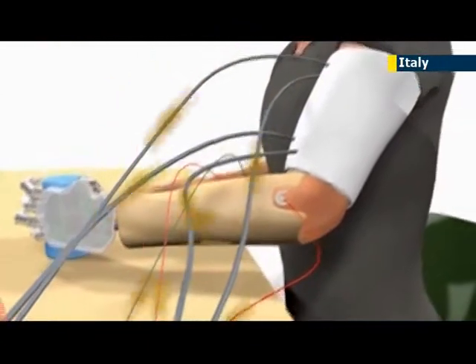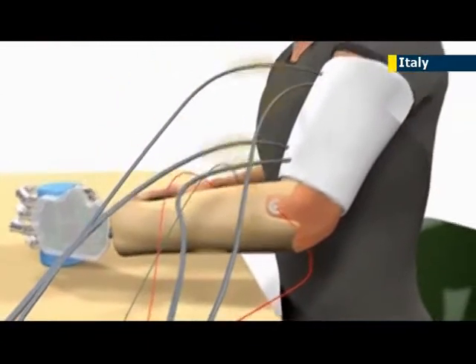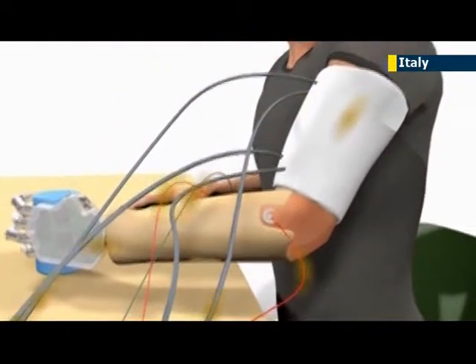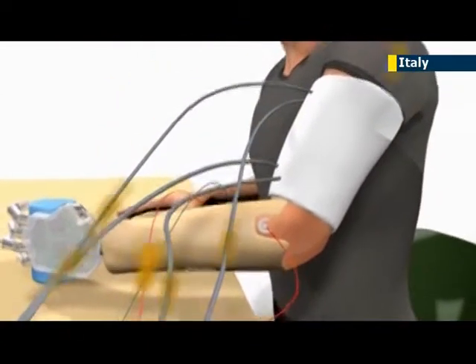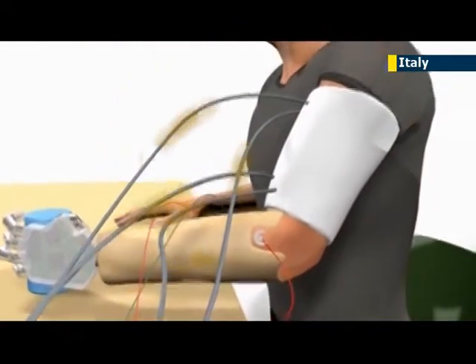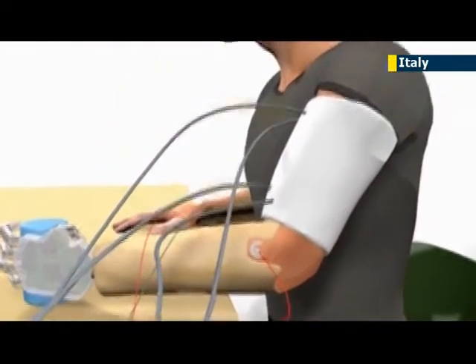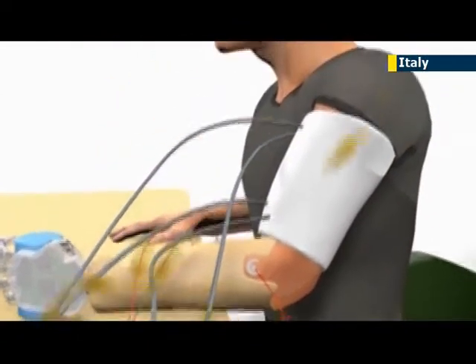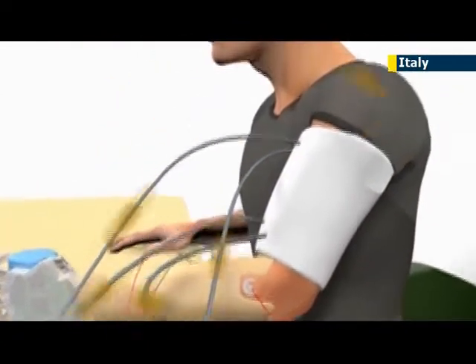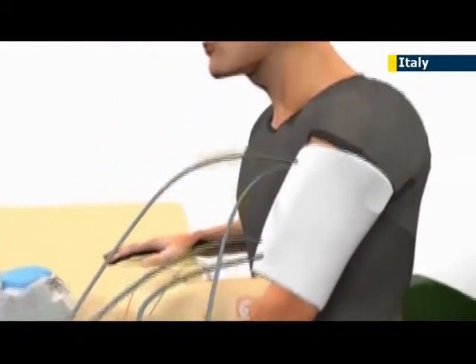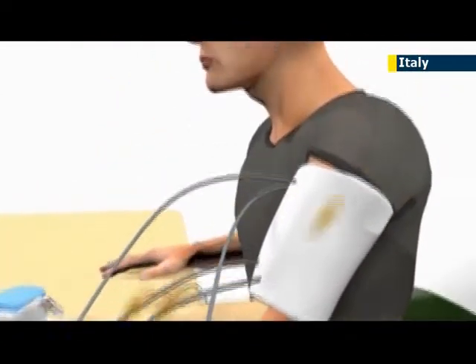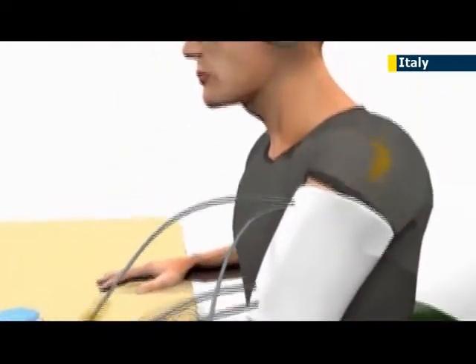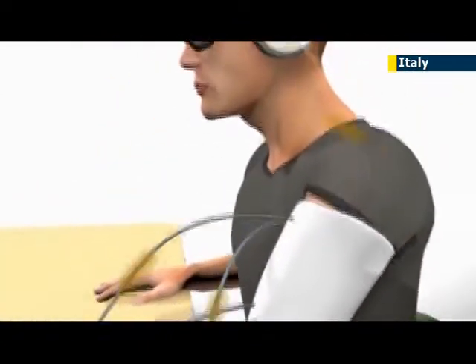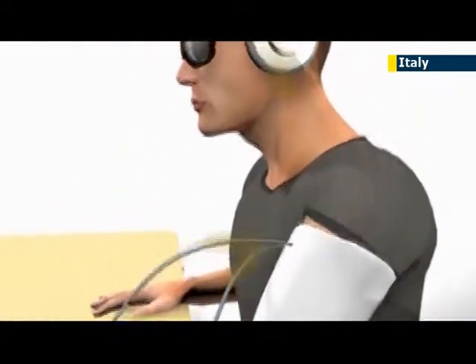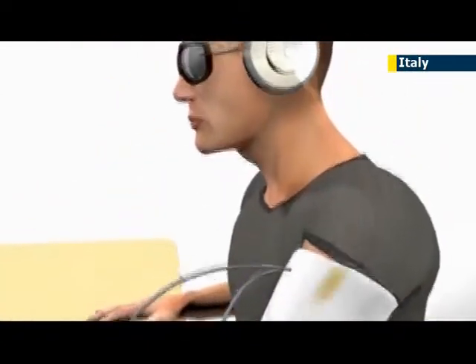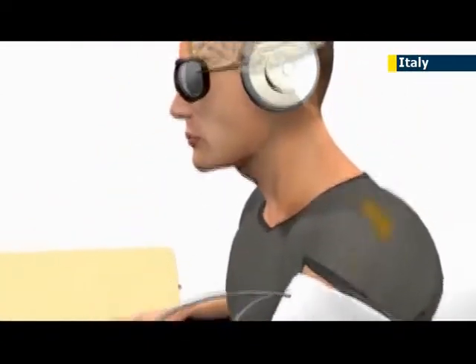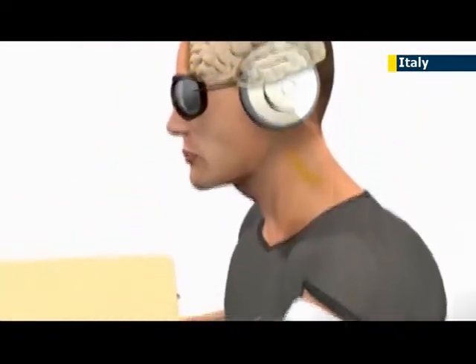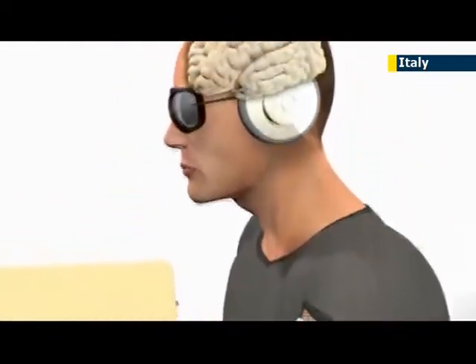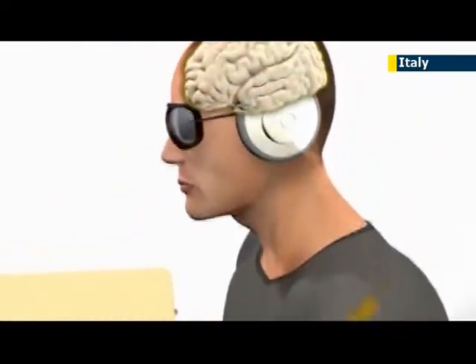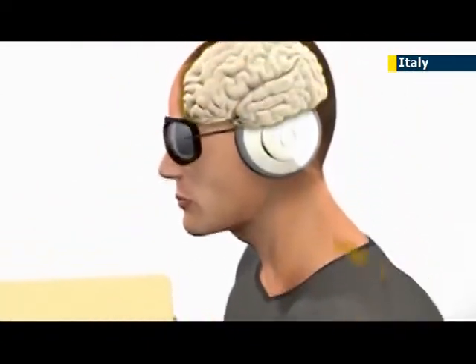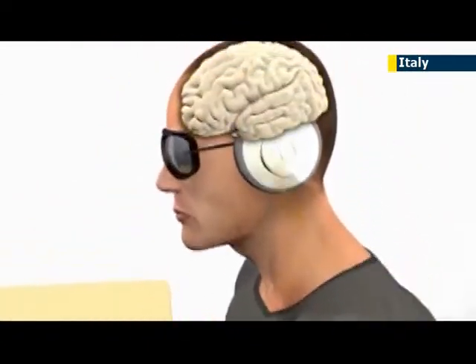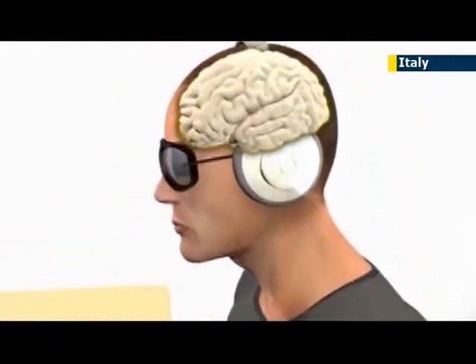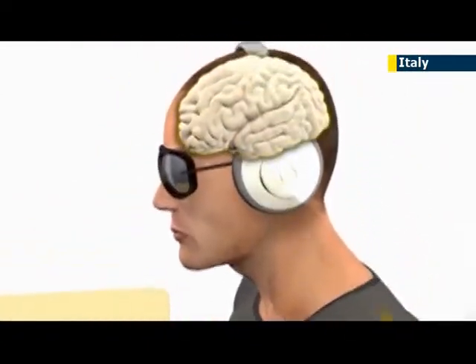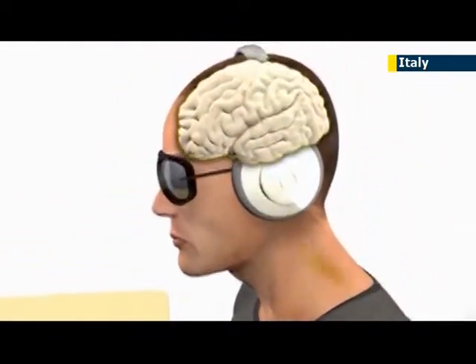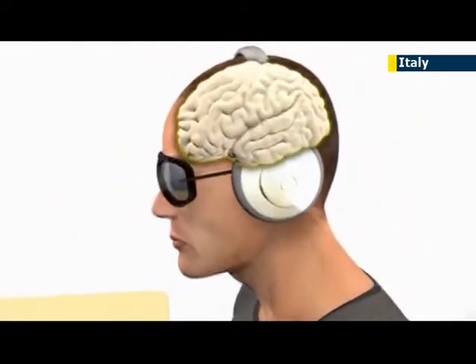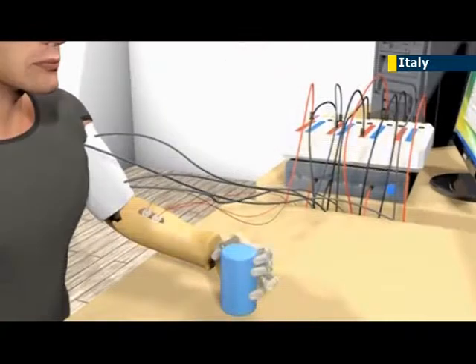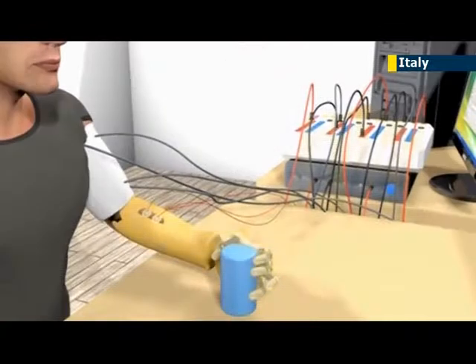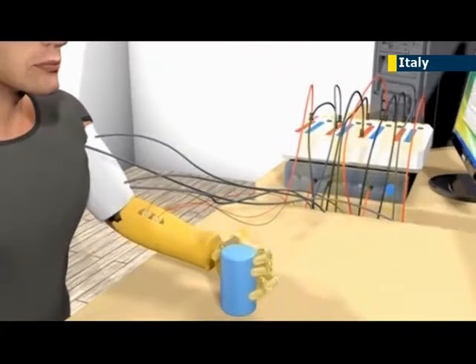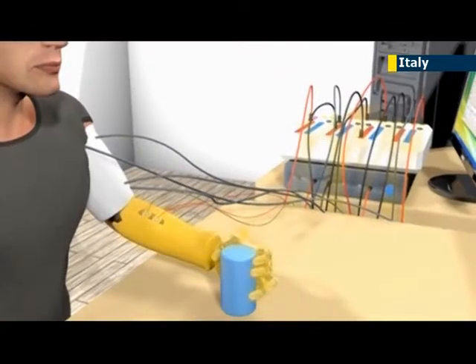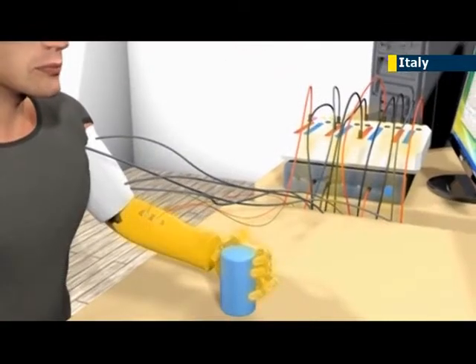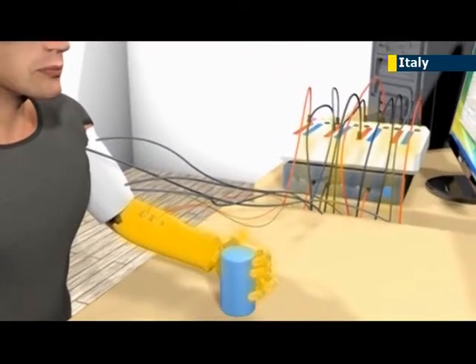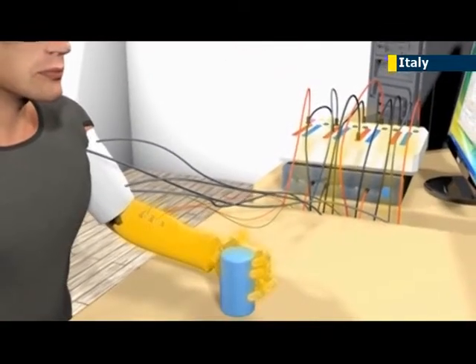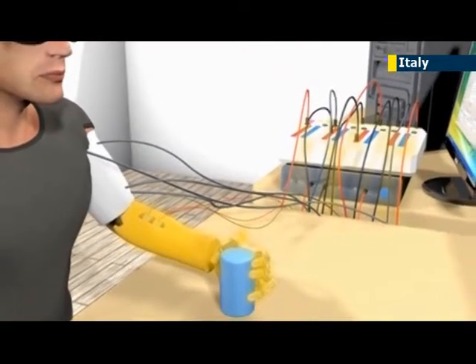Using computer algorithms, scientists transform those electrical signals into something the body's sensory nerves can interpret.